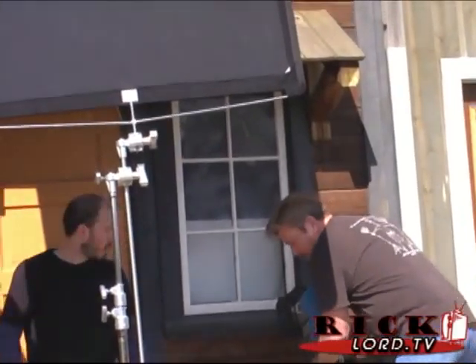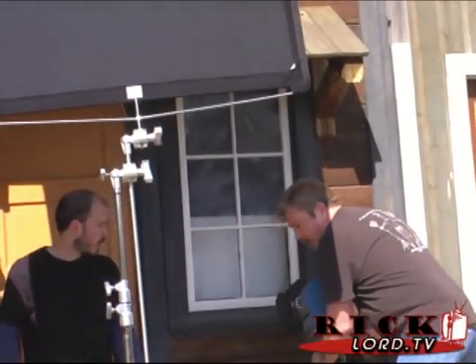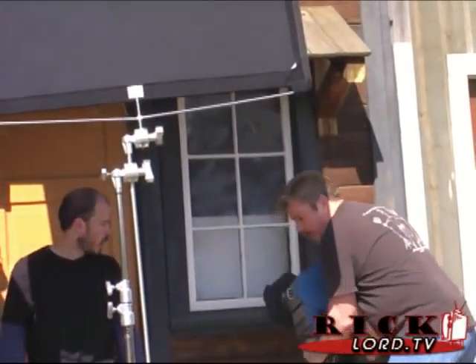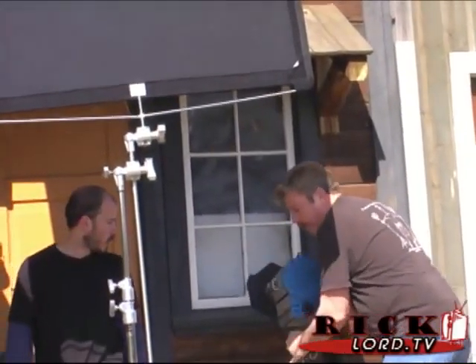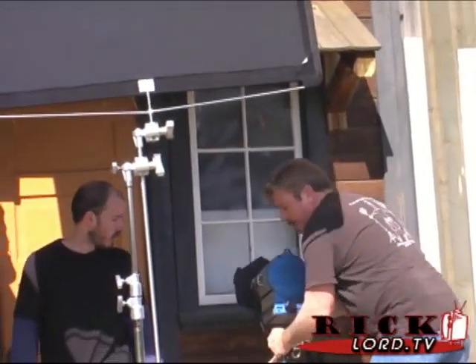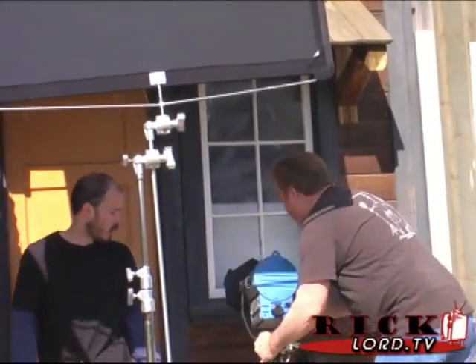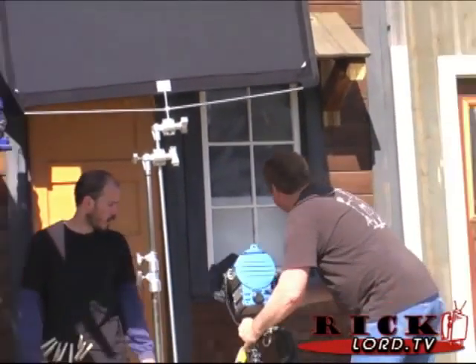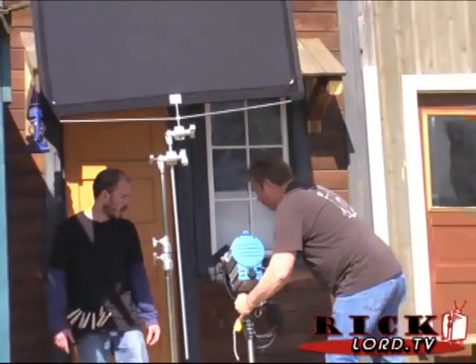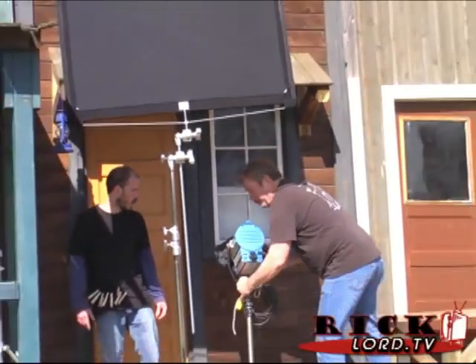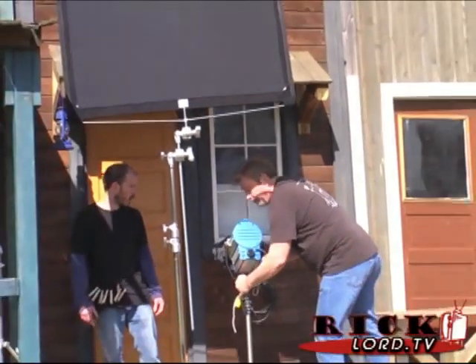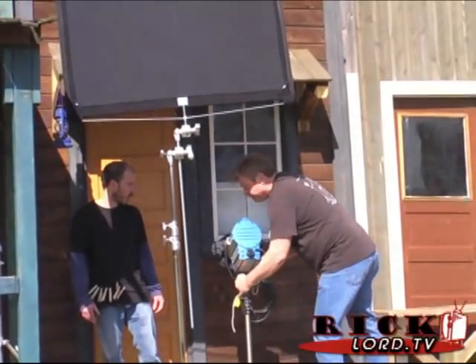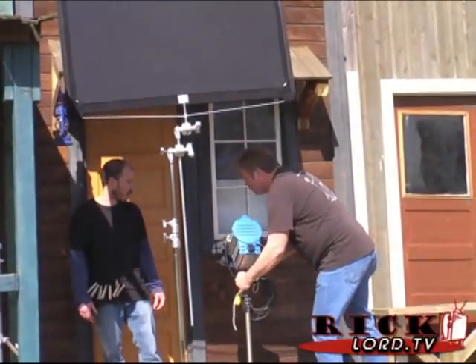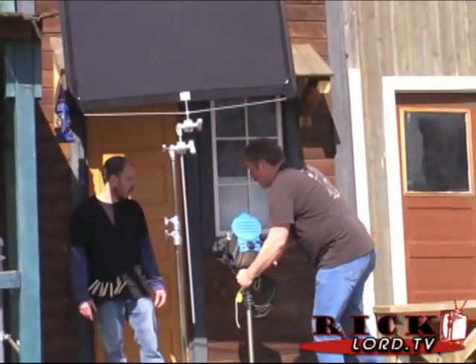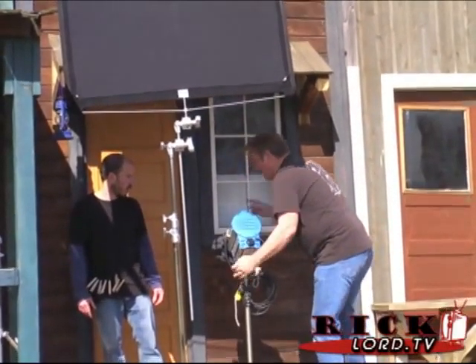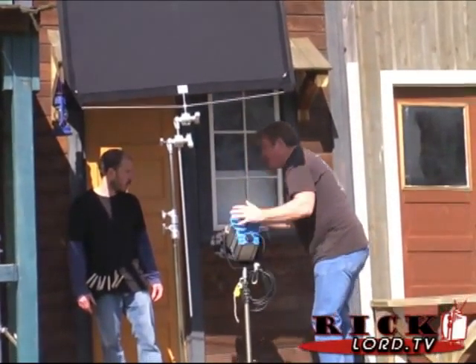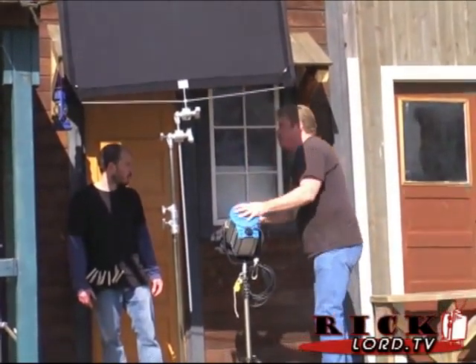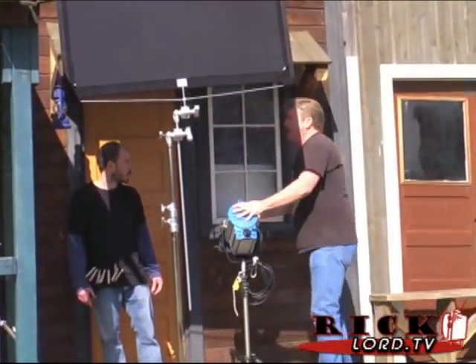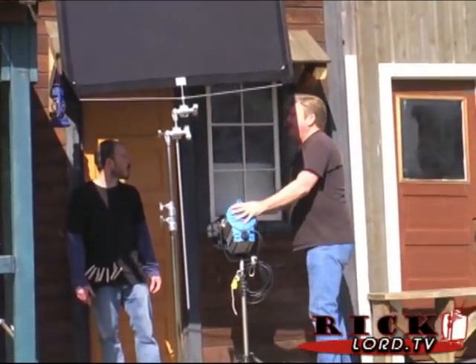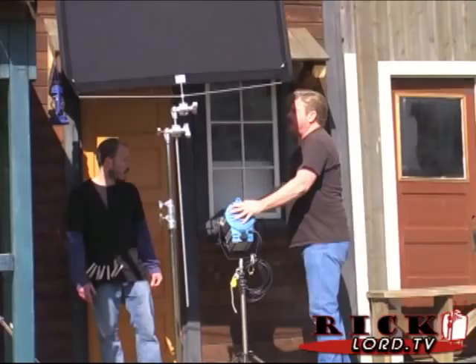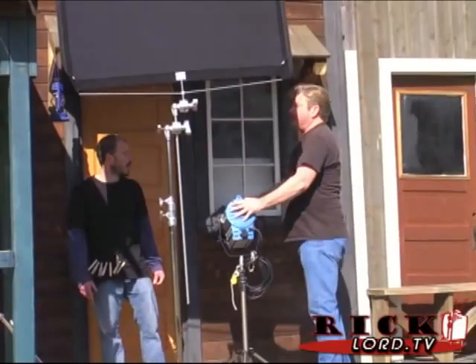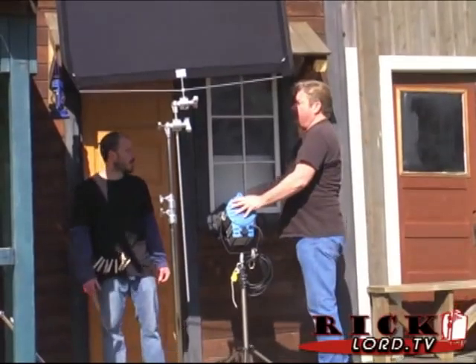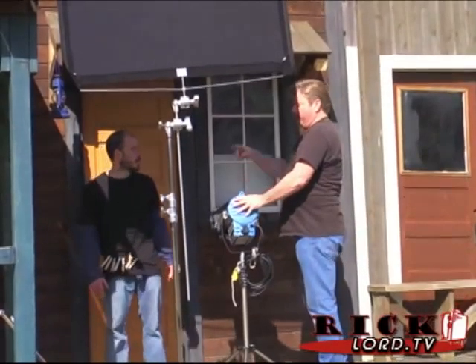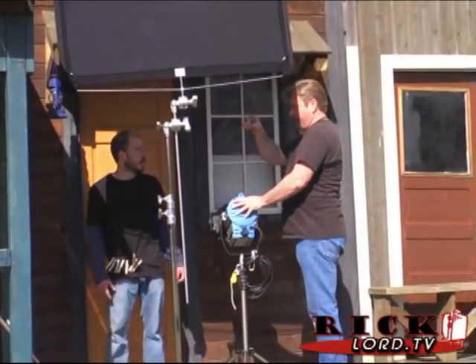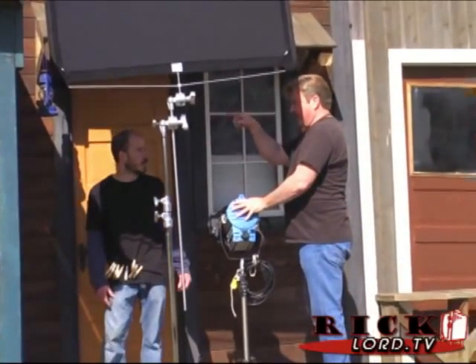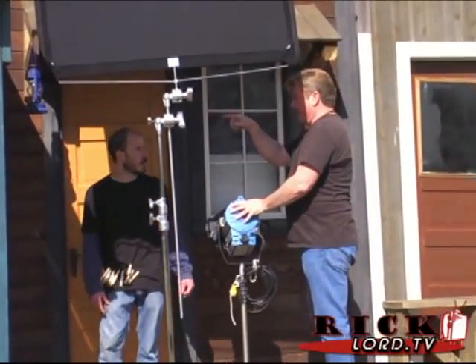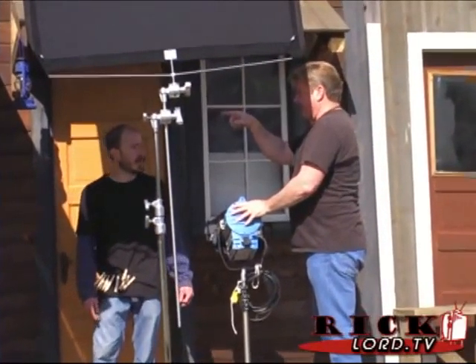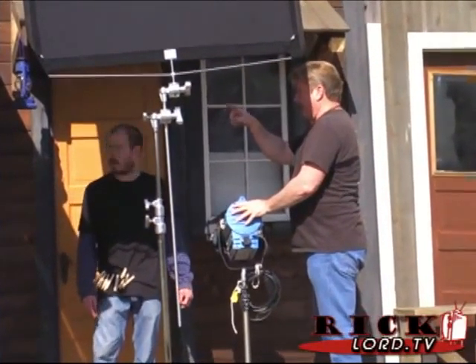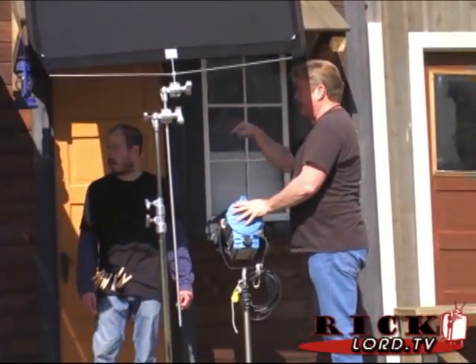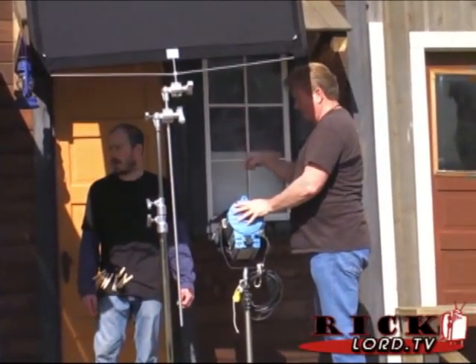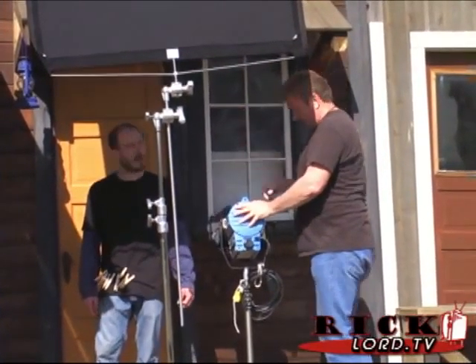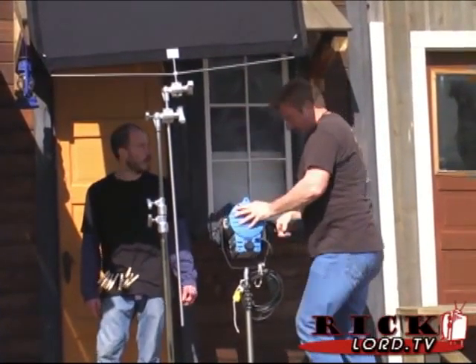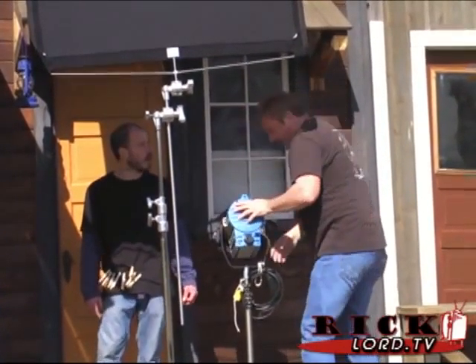On this light here, we're going to put half glue. On the HMI, we're going to put half glue on that as well.